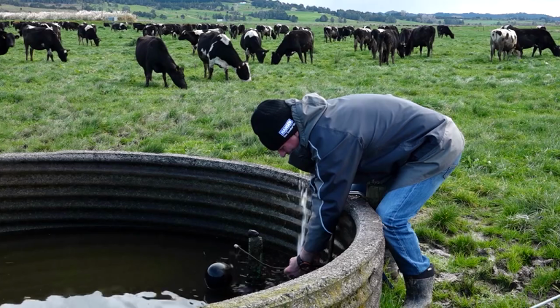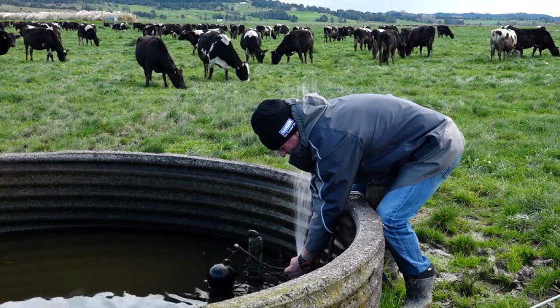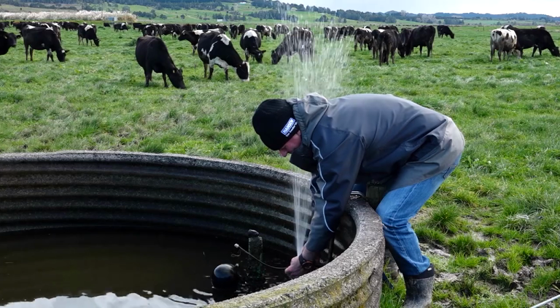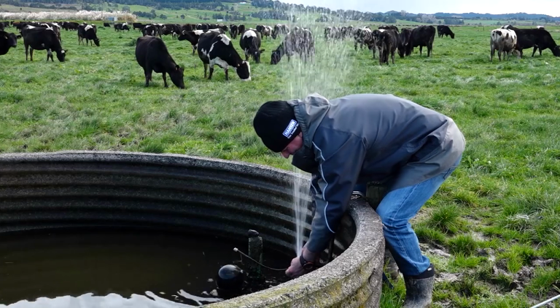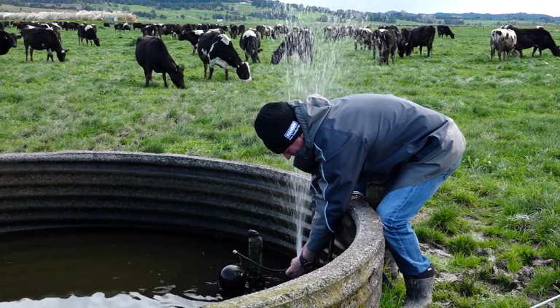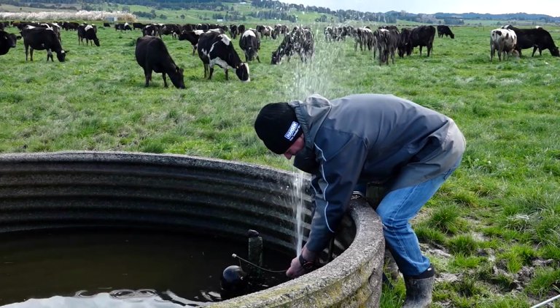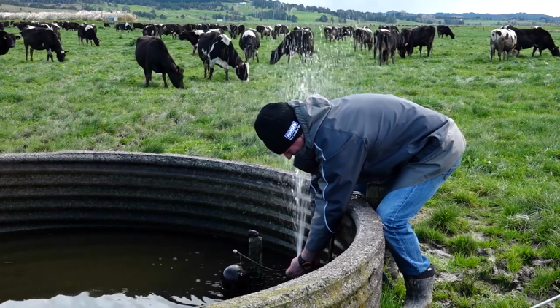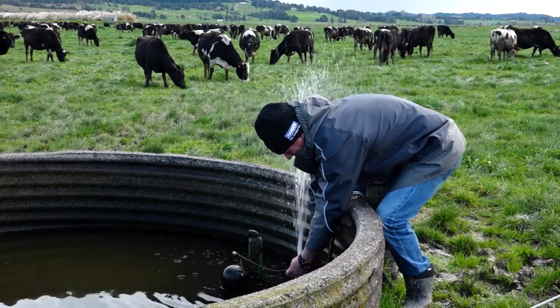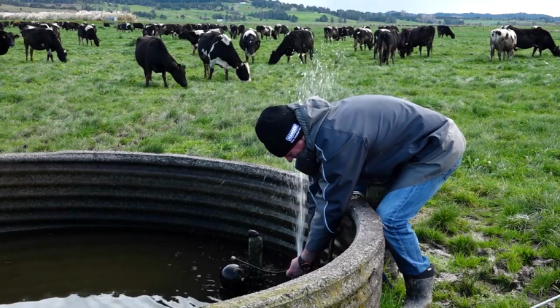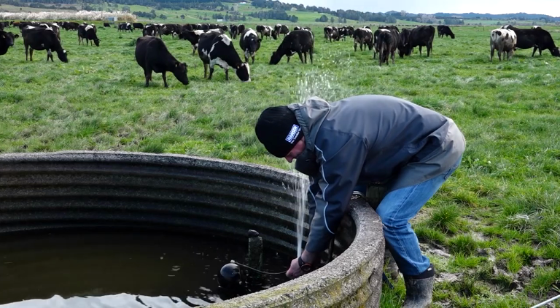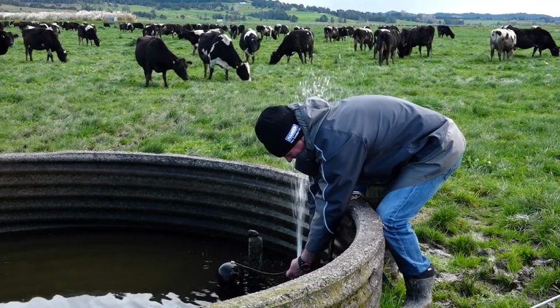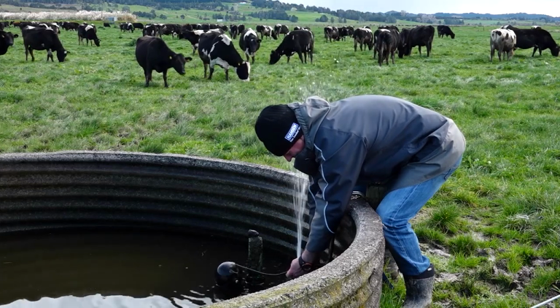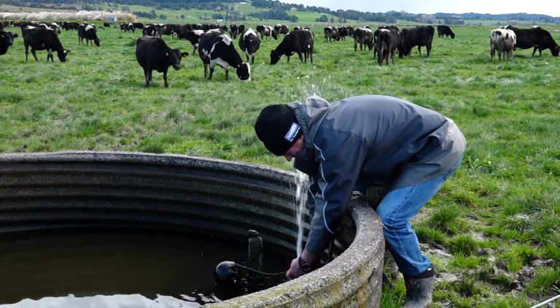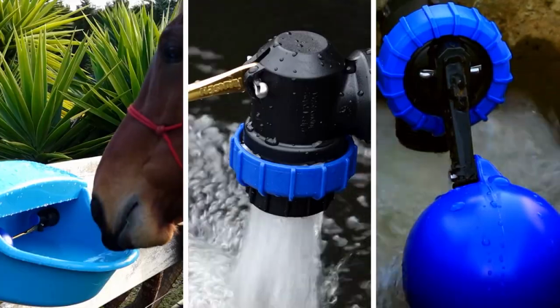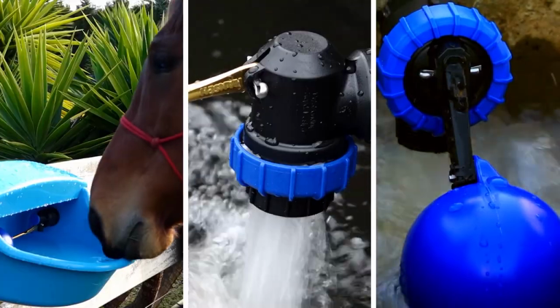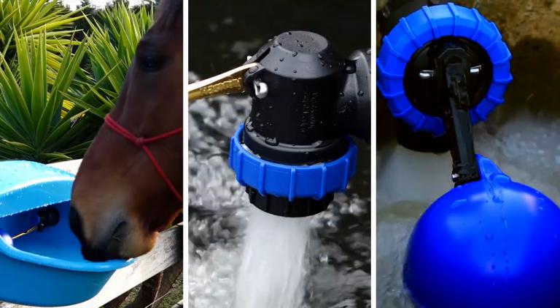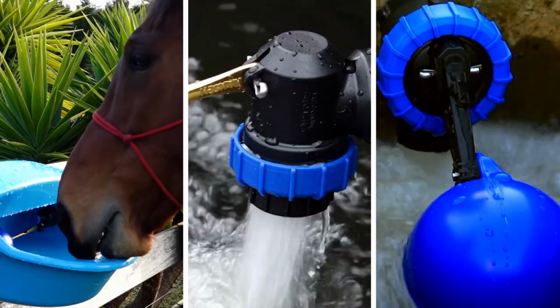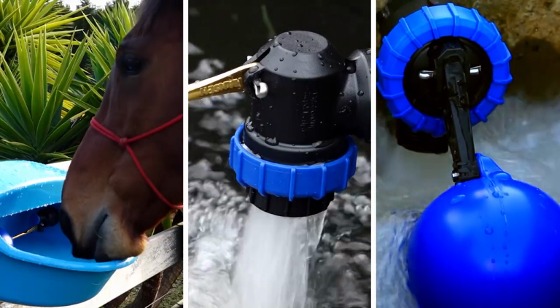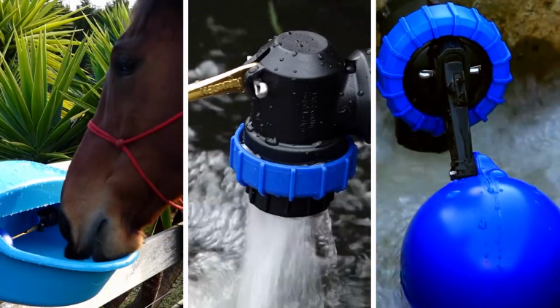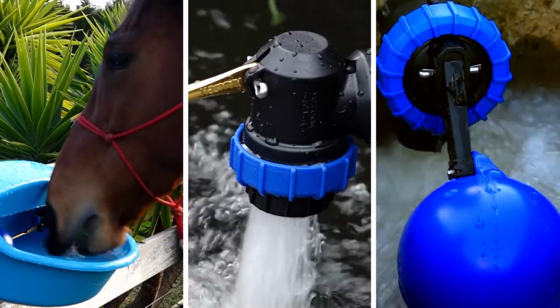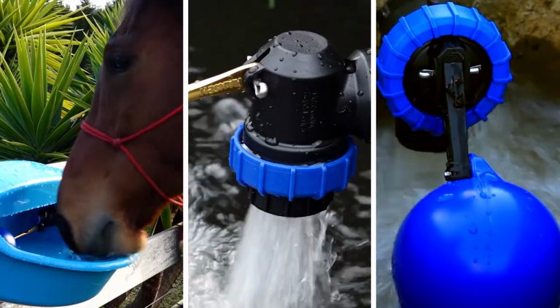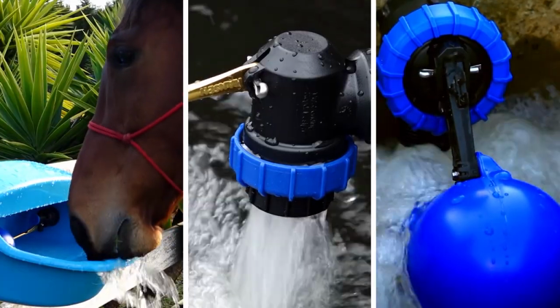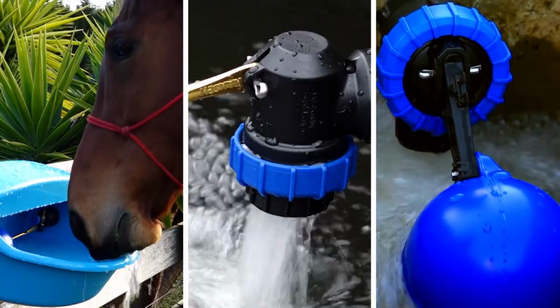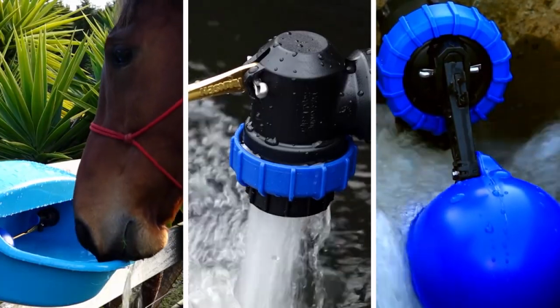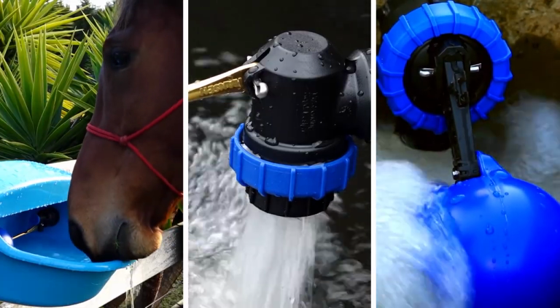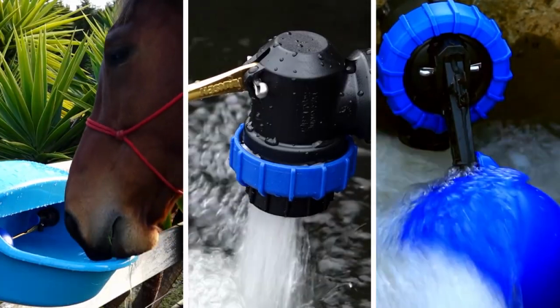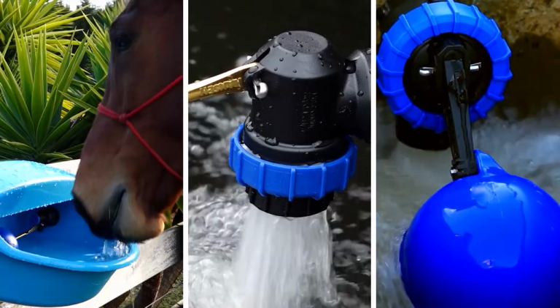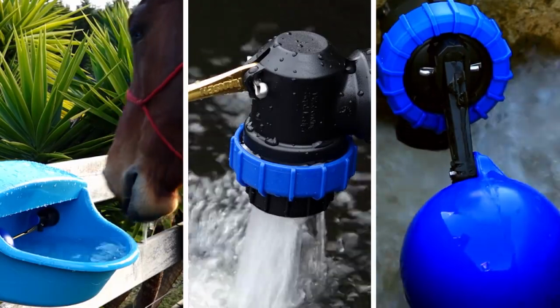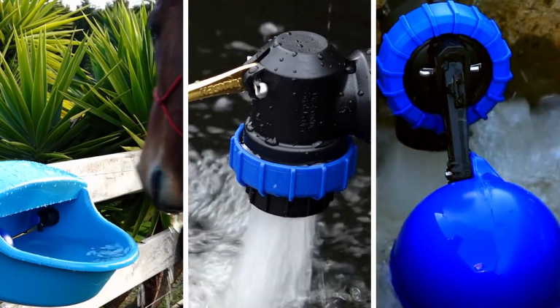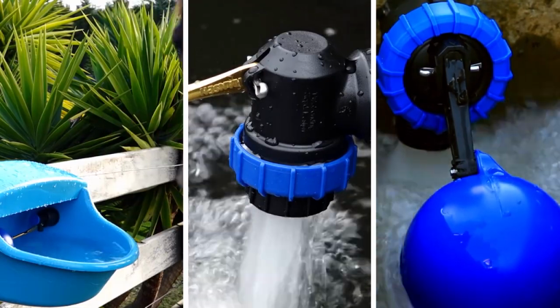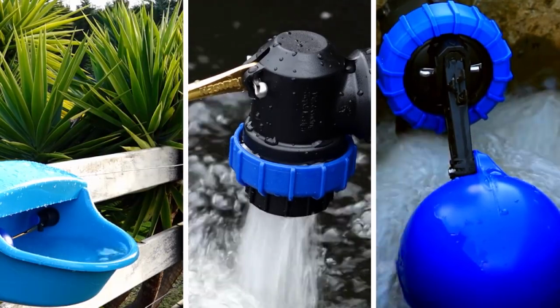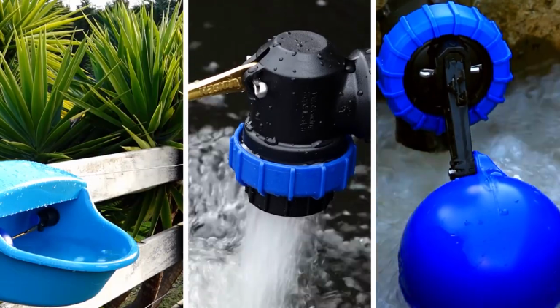Trough or tank valve problems? Hansen's reliable valve solutions will put an end to it, from small to big.